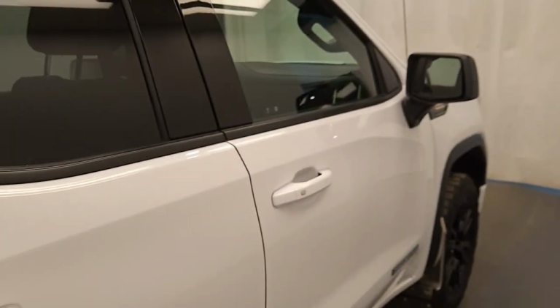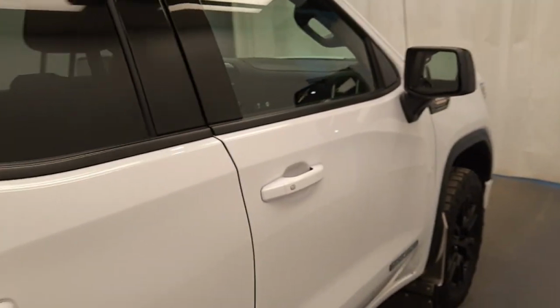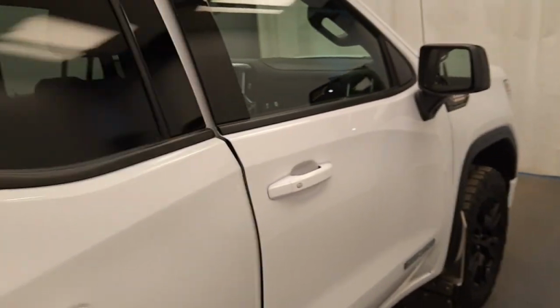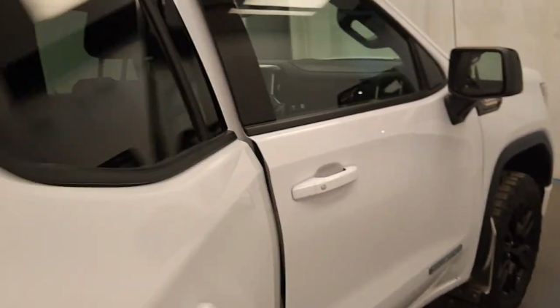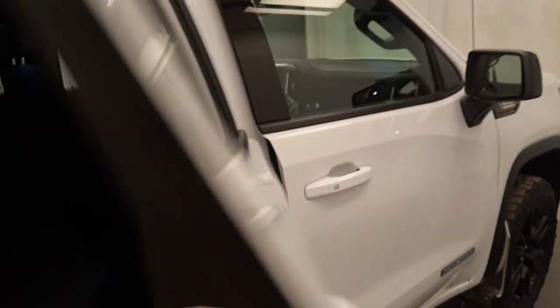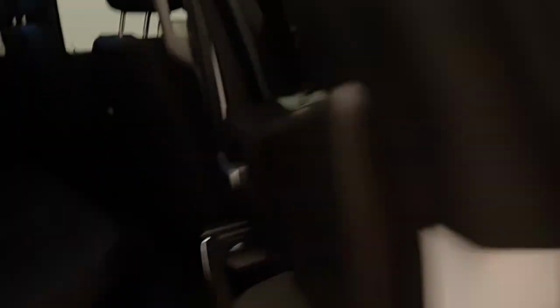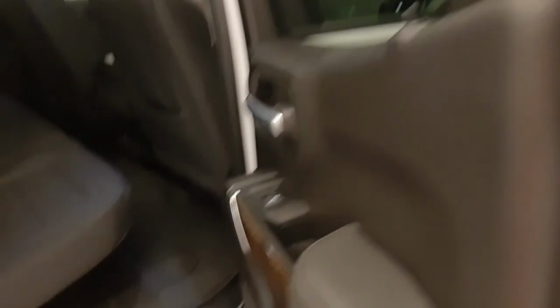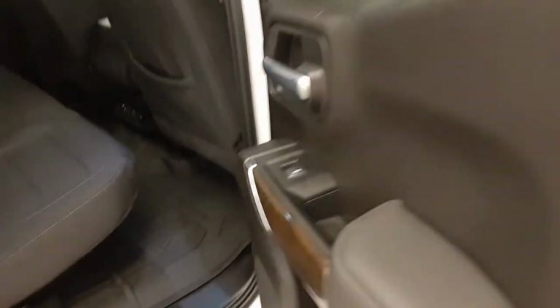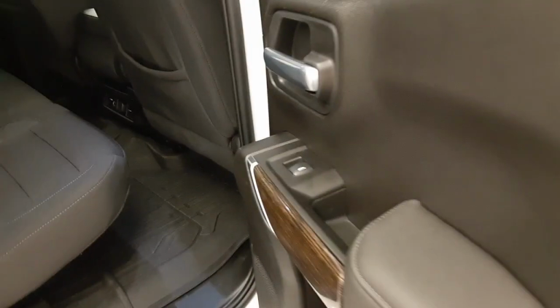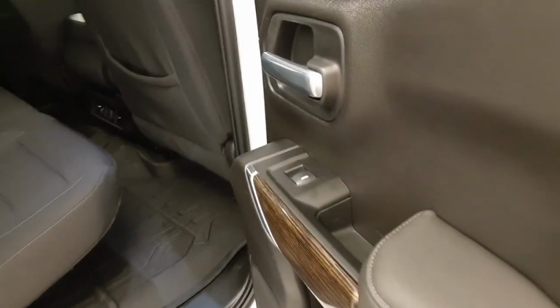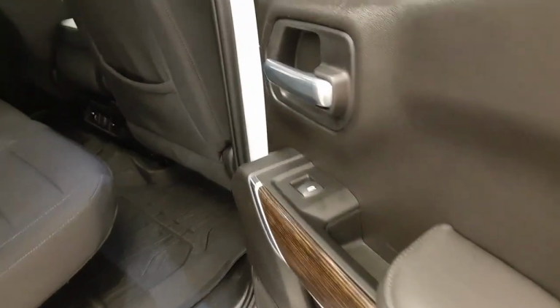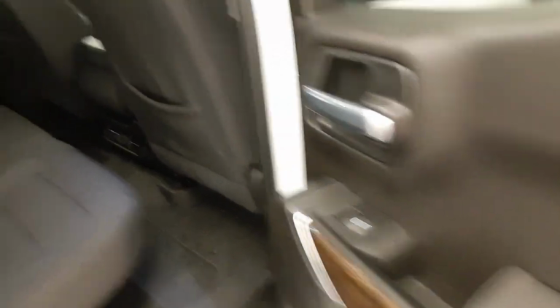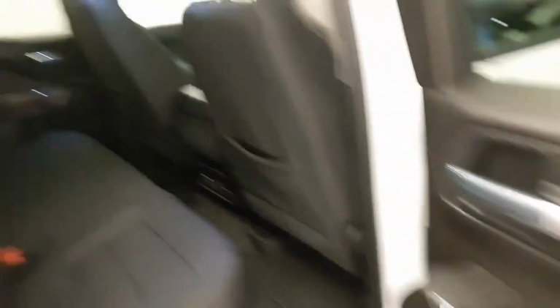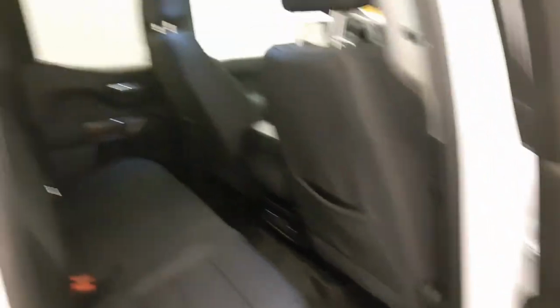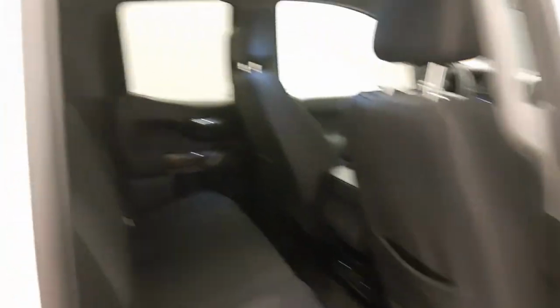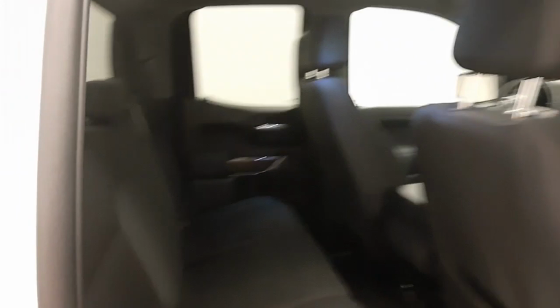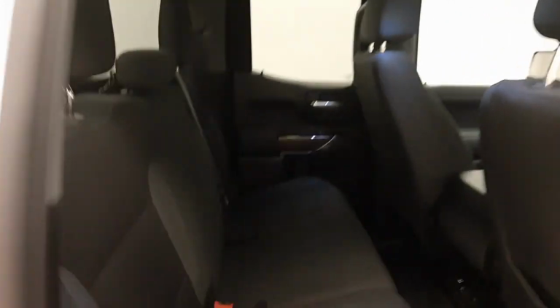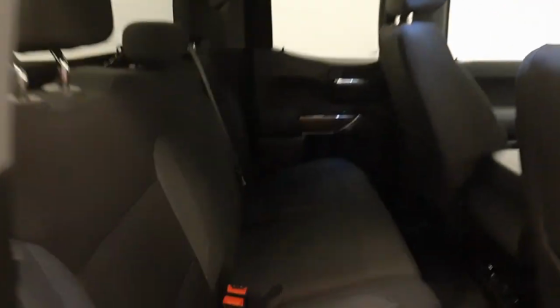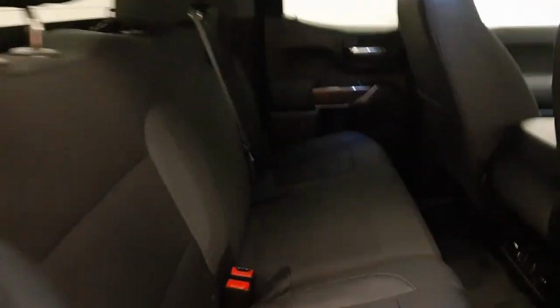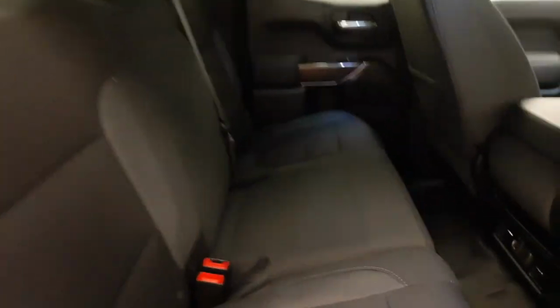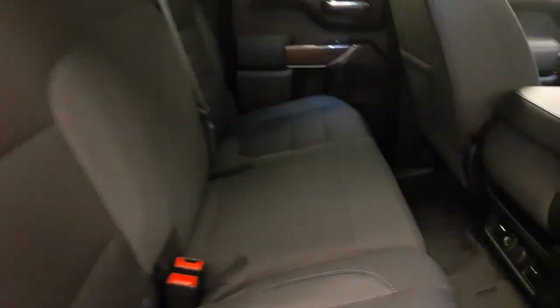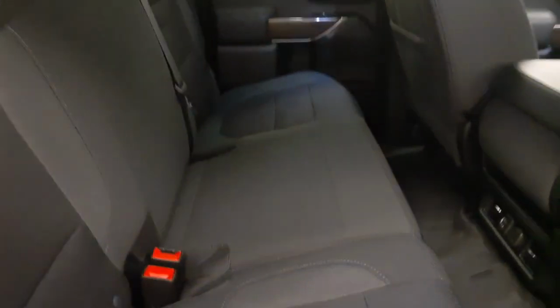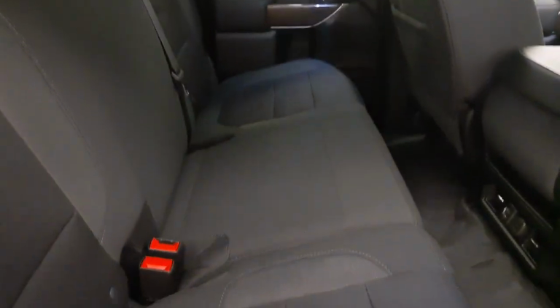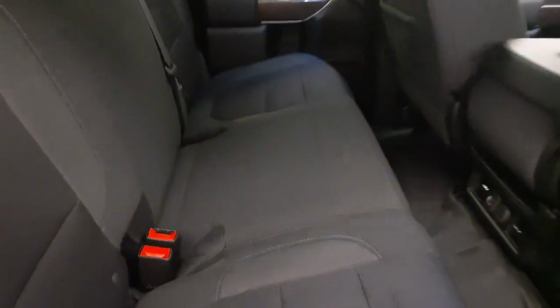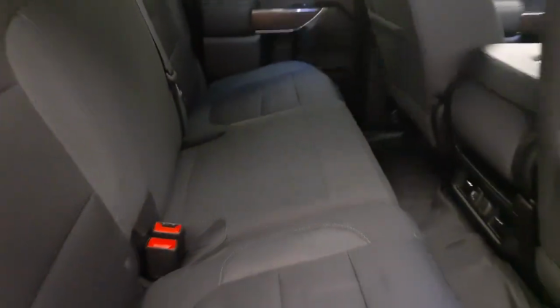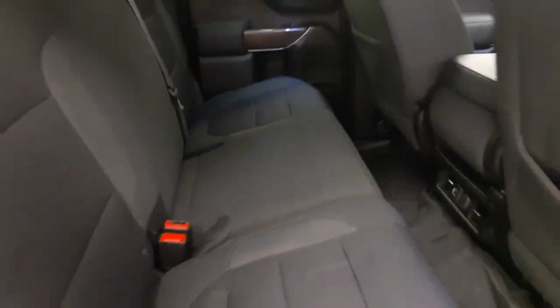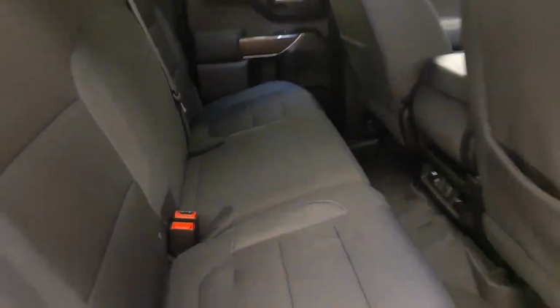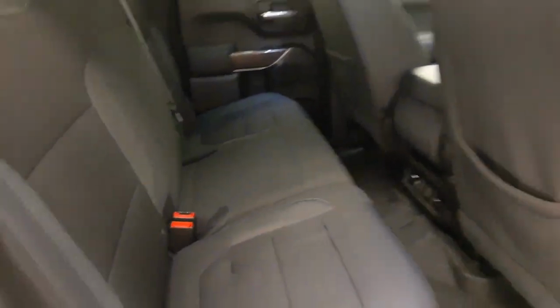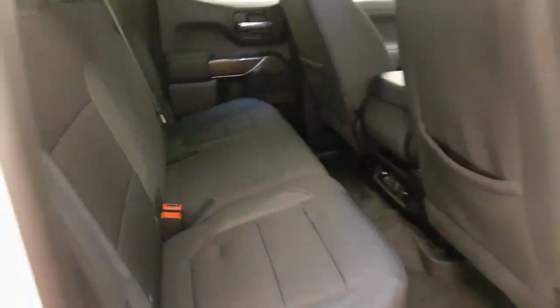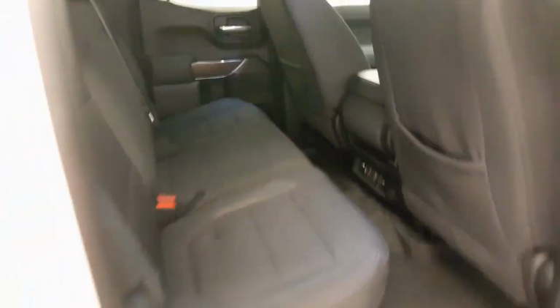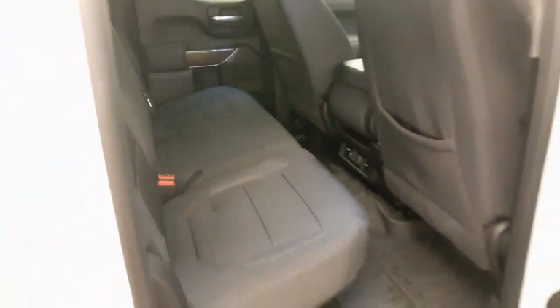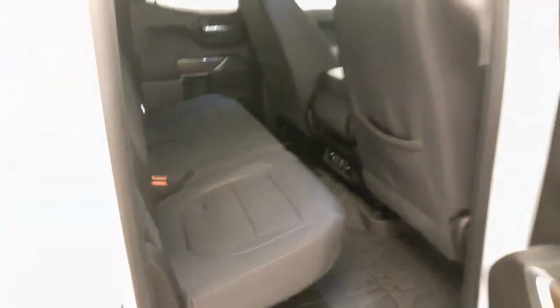Rear options include power windows, 60-40 split bench seats, and you can fold those seats up for more storage space.